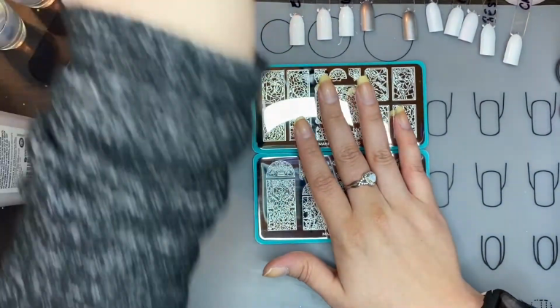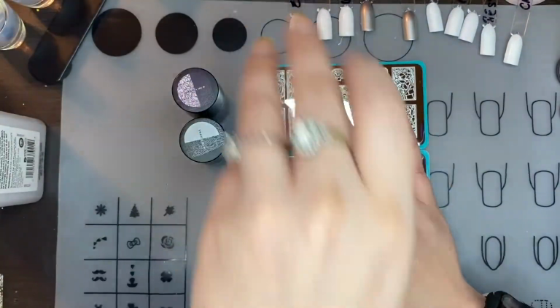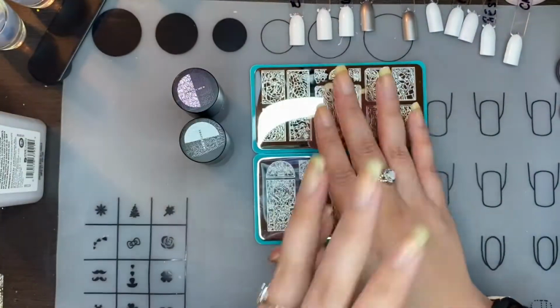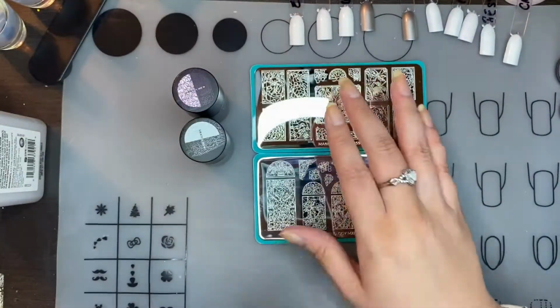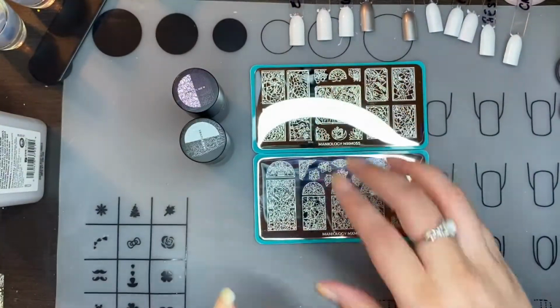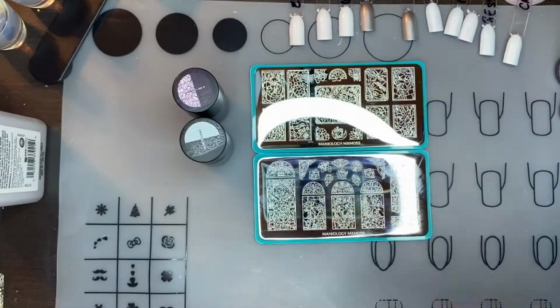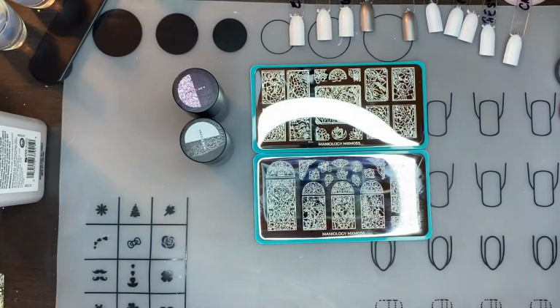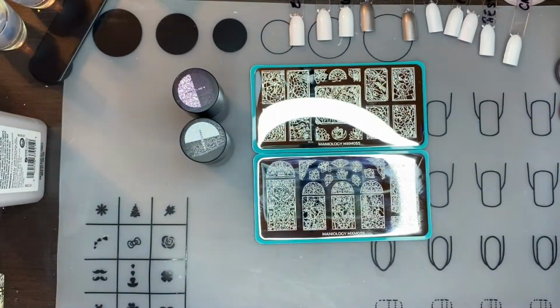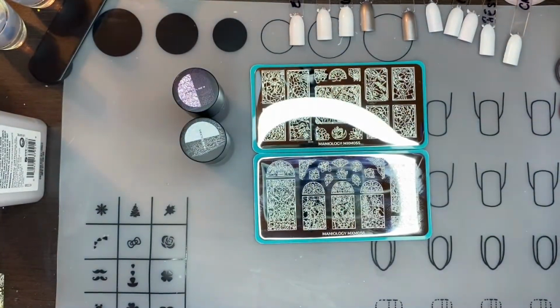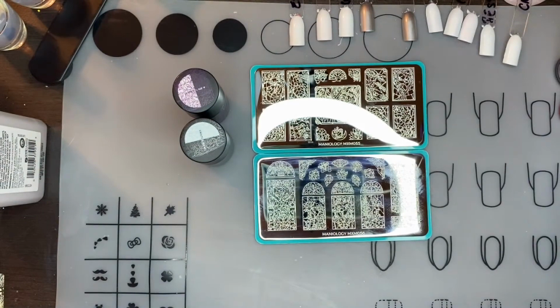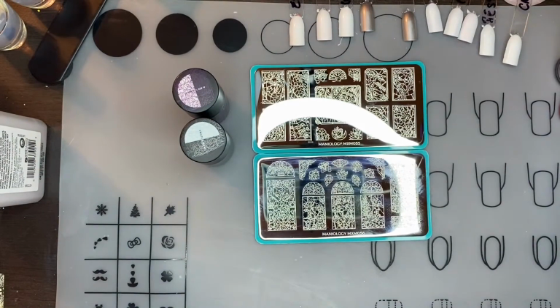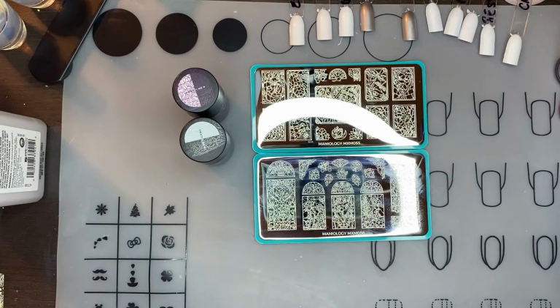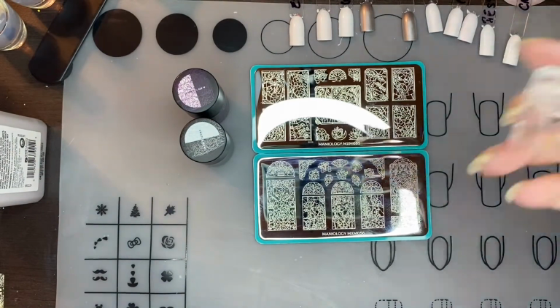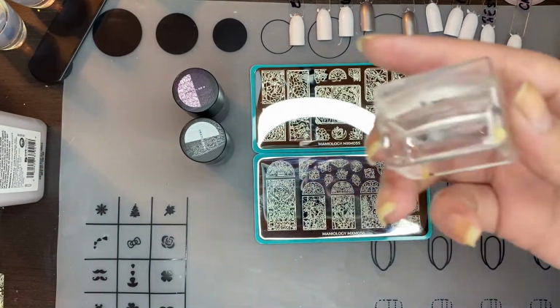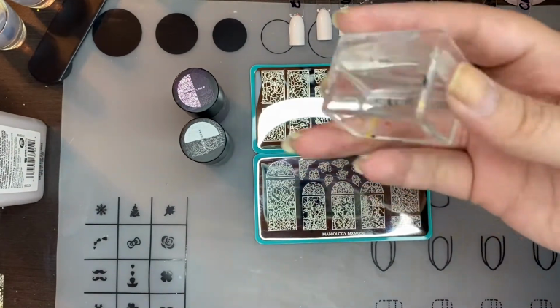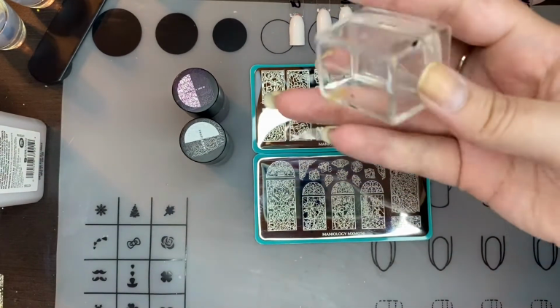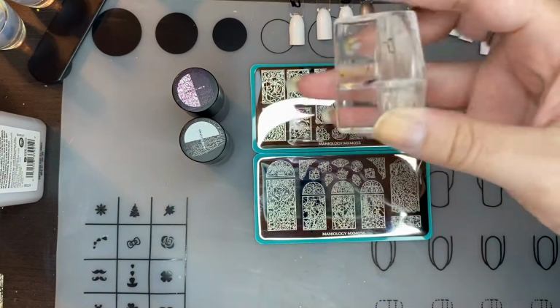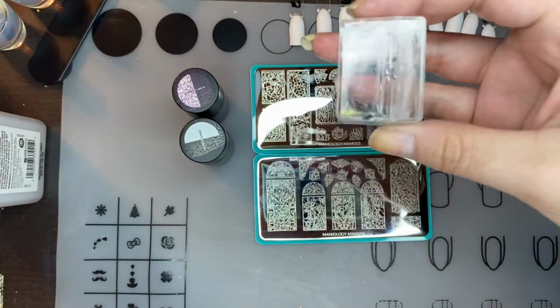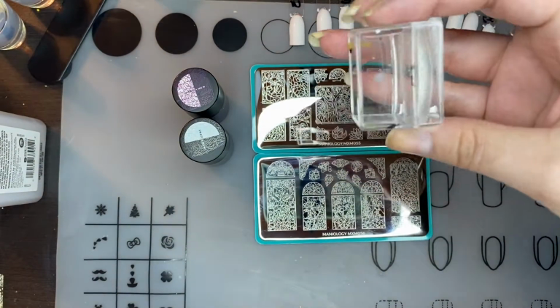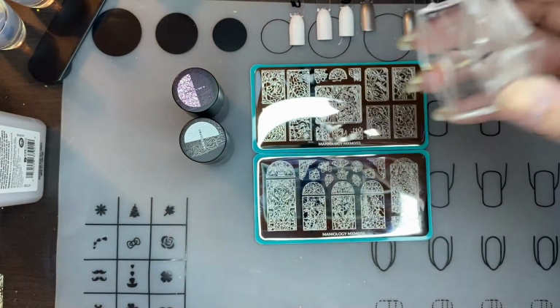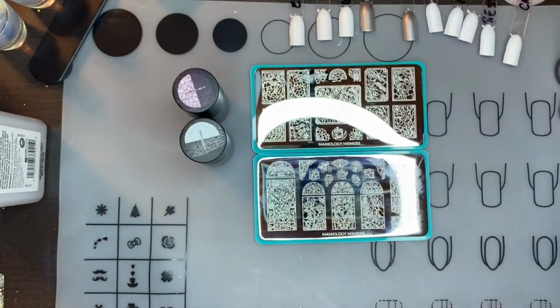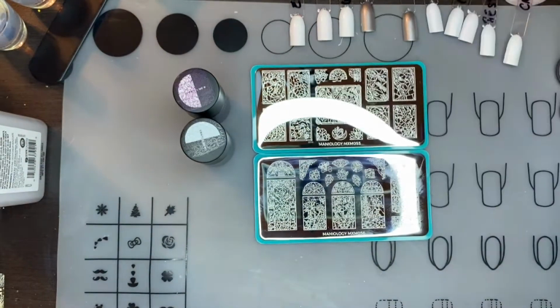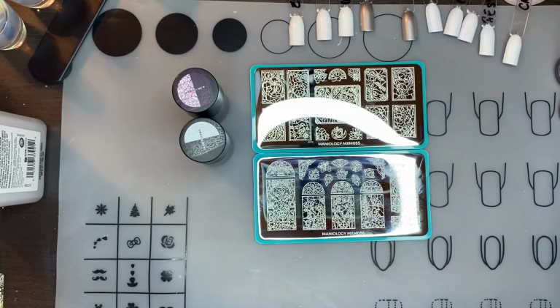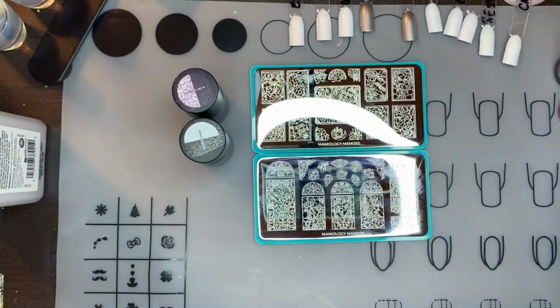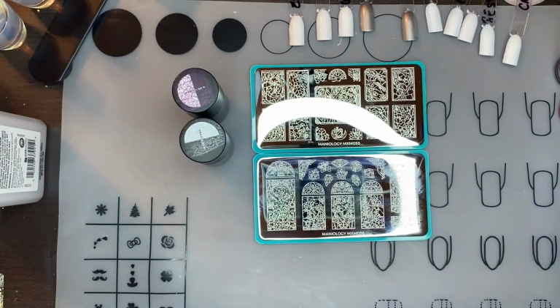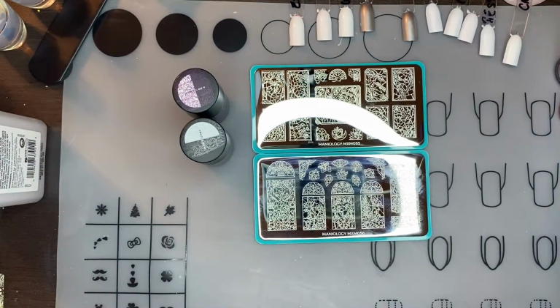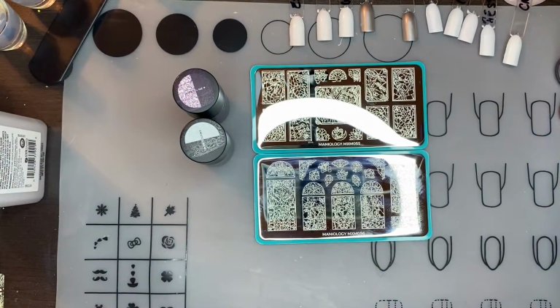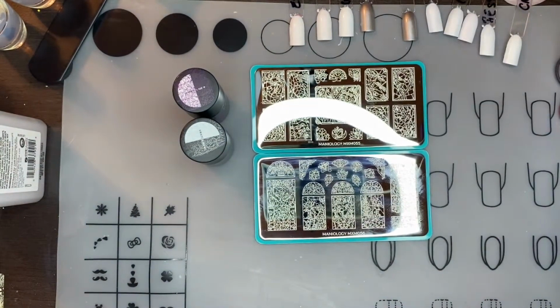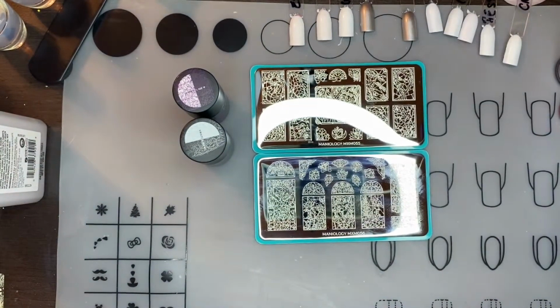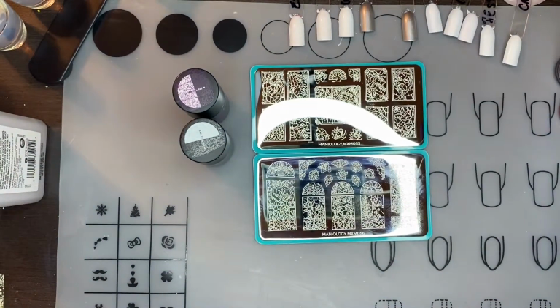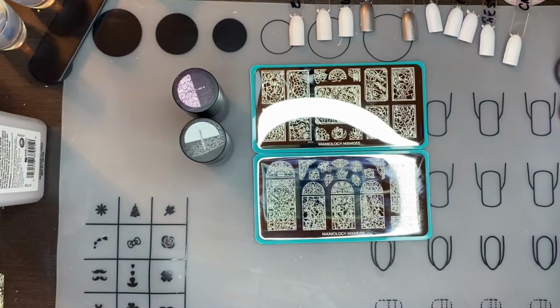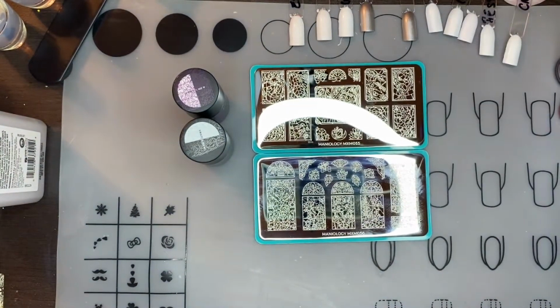And if it's your first box you'll get a stamper and a scraper.